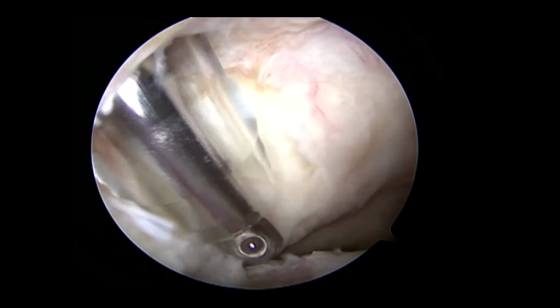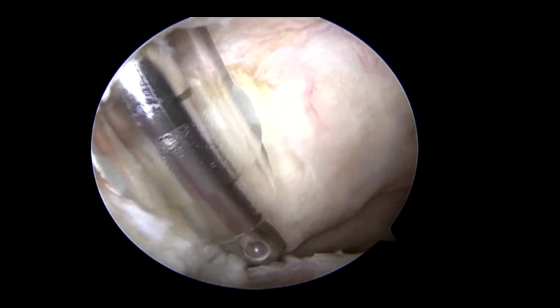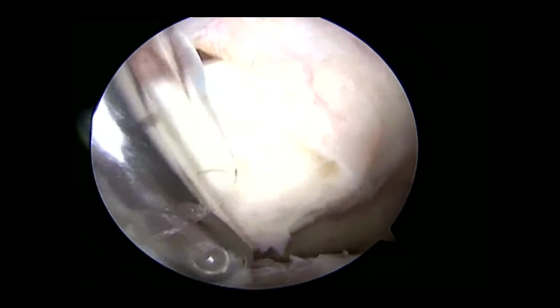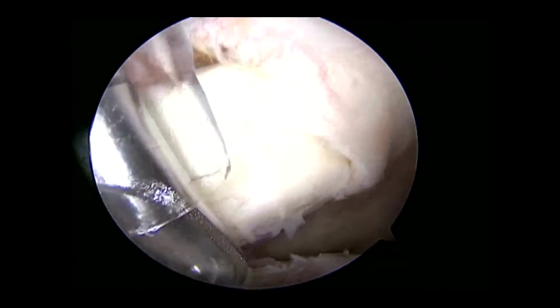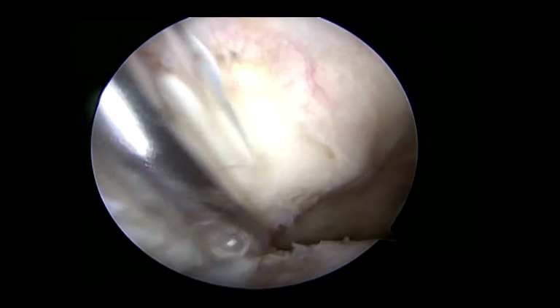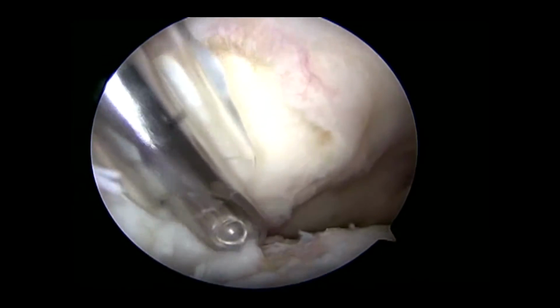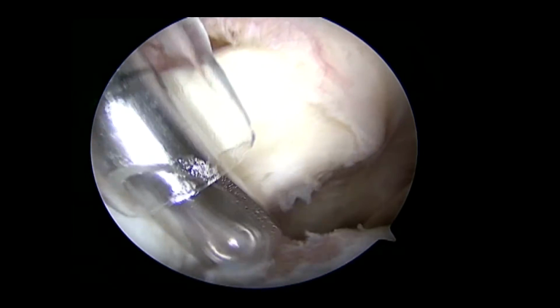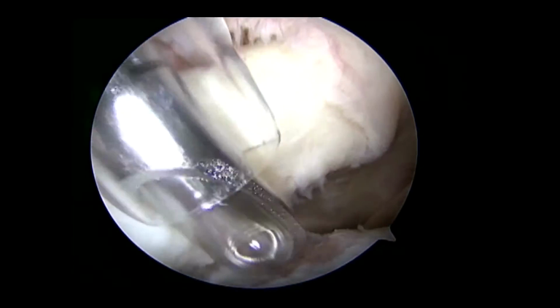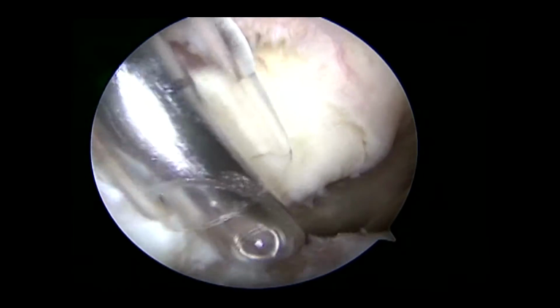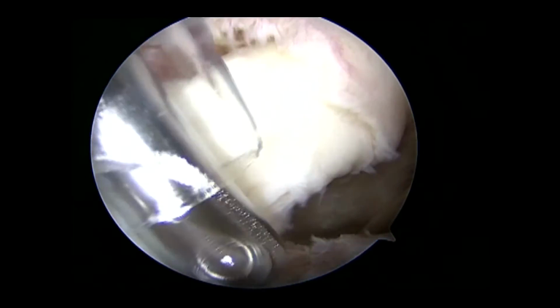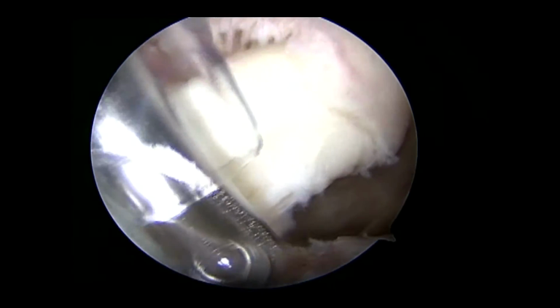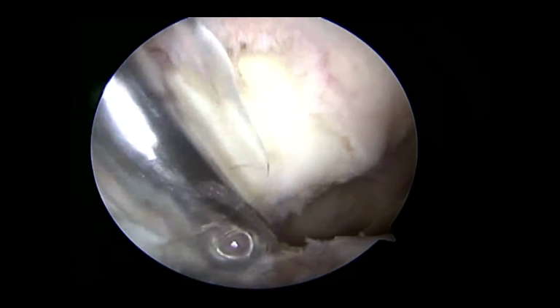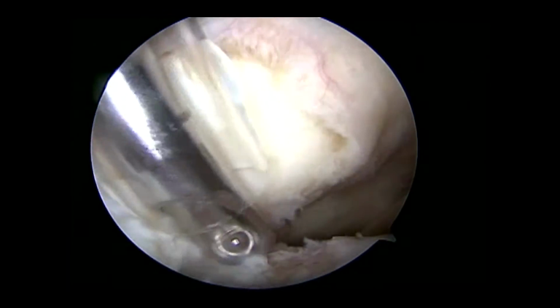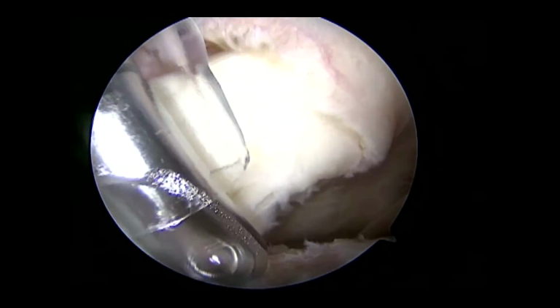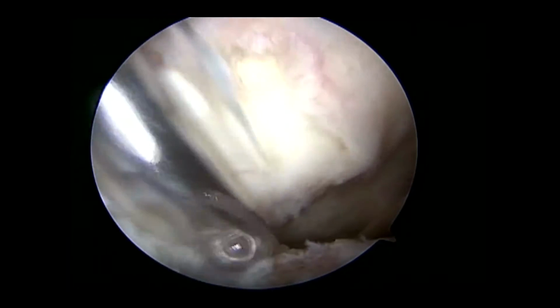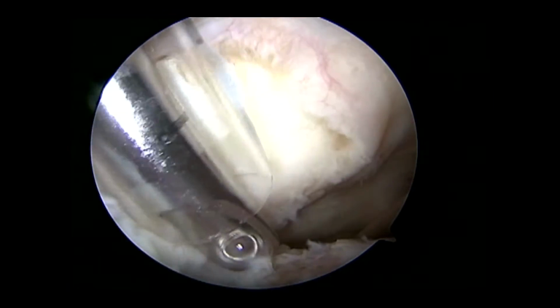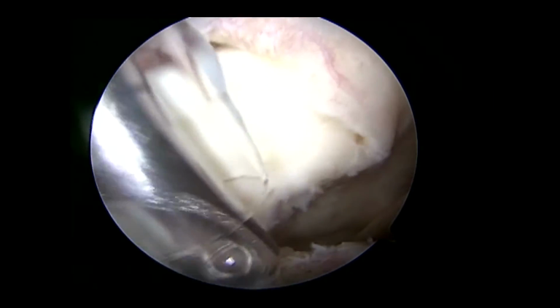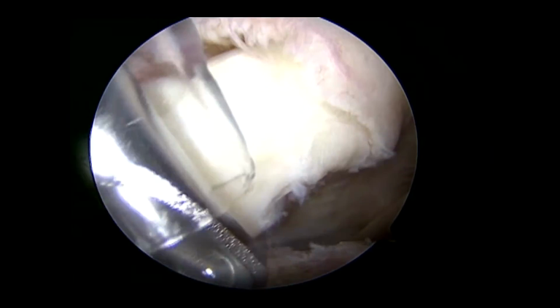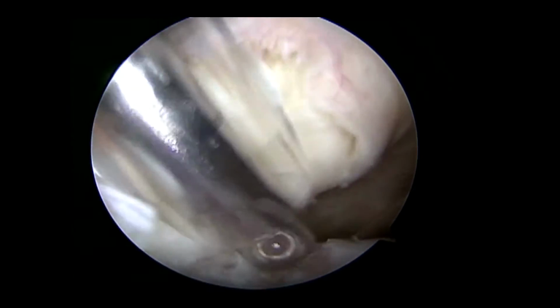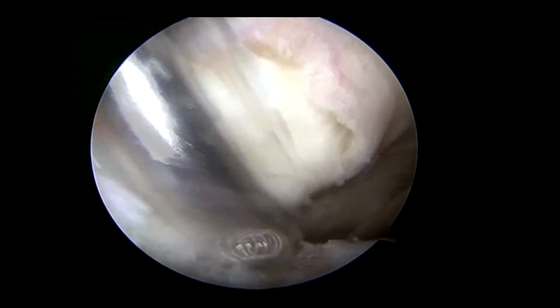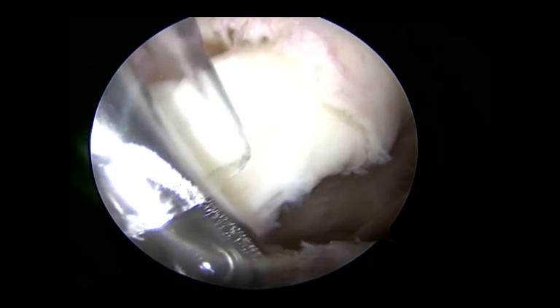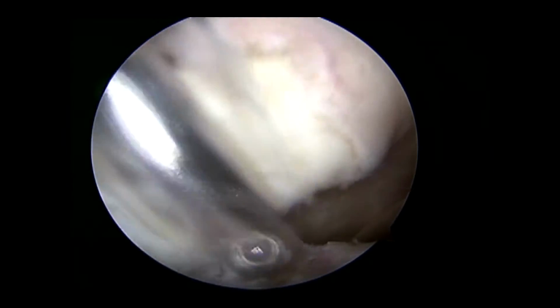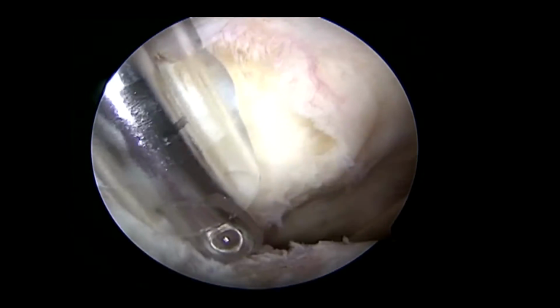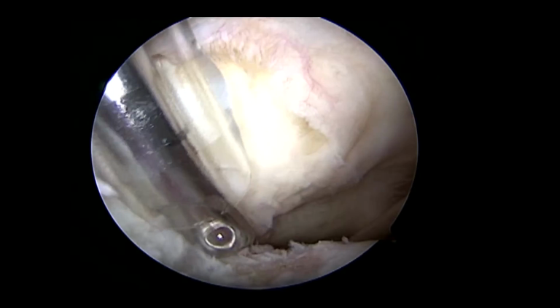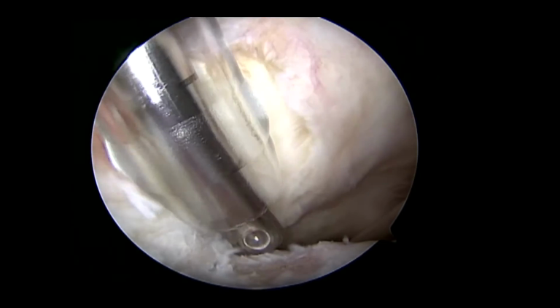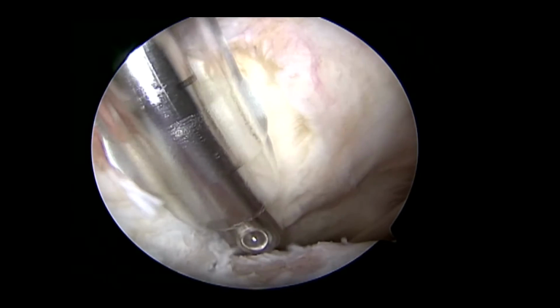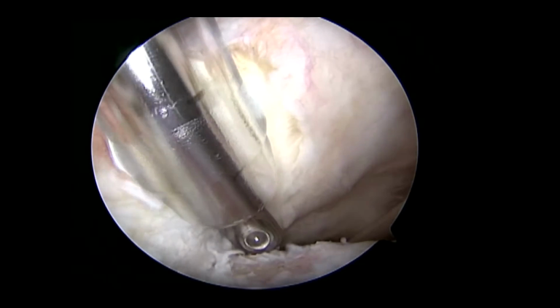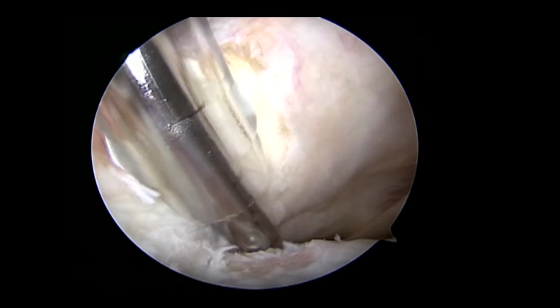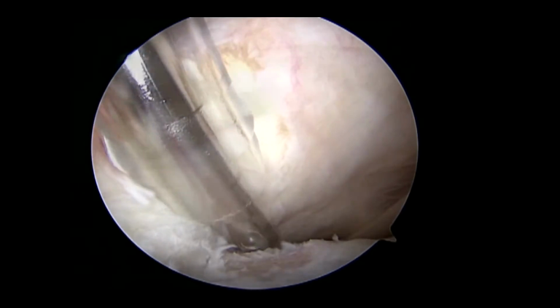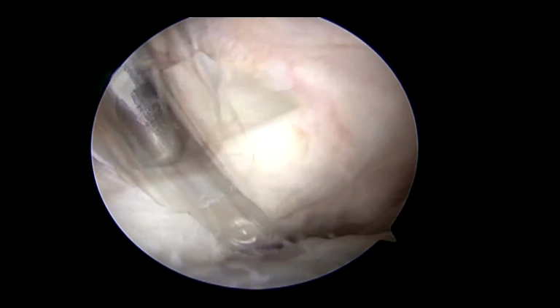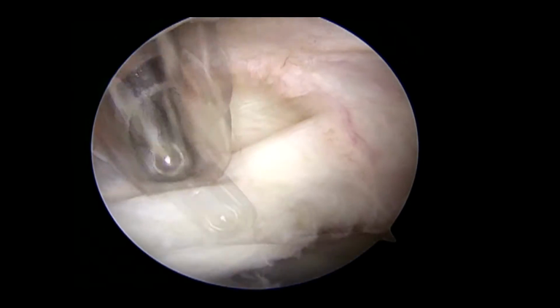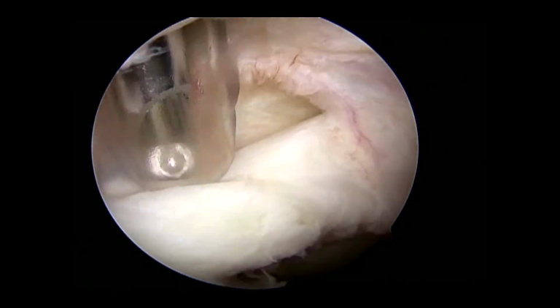A shaver and rasp are used to debride the reverse Hill-Sax lesion and prepare a bleeding bony surface for subscapularis remplissage.